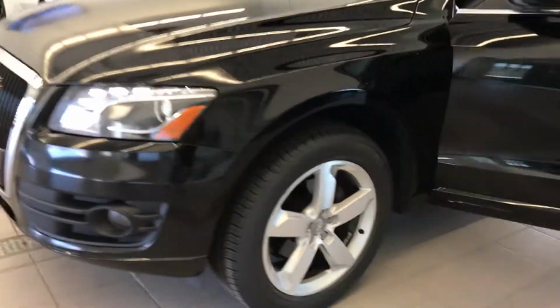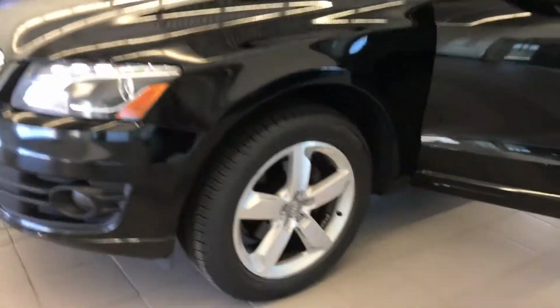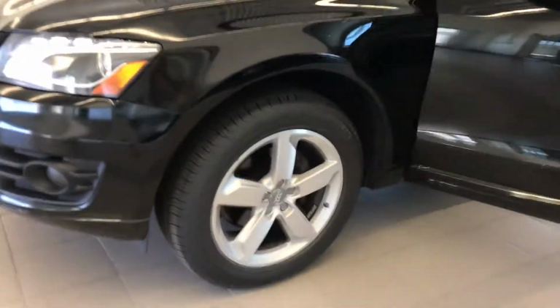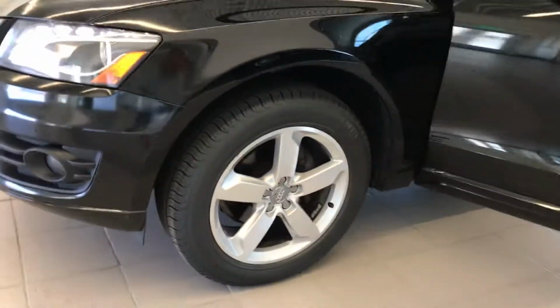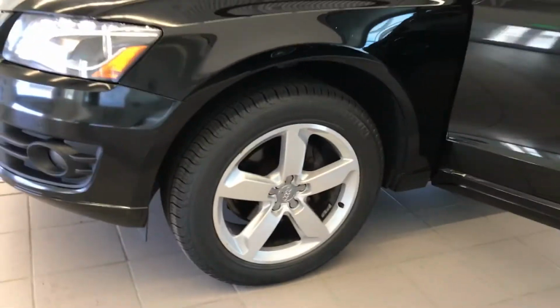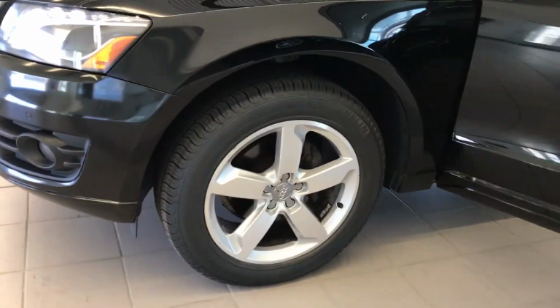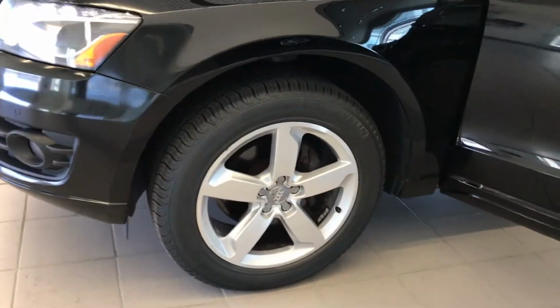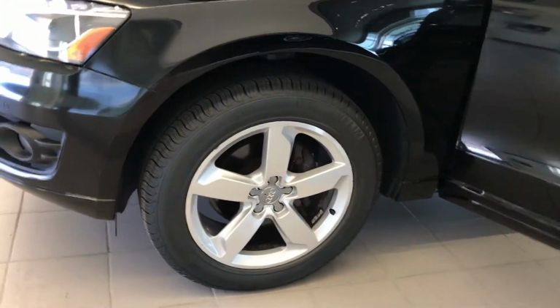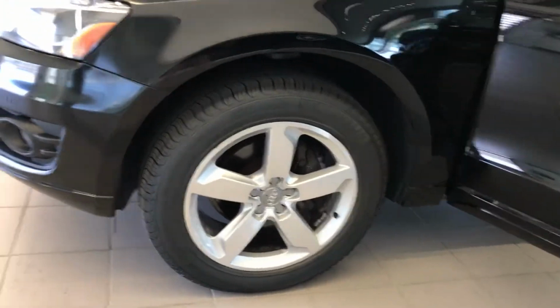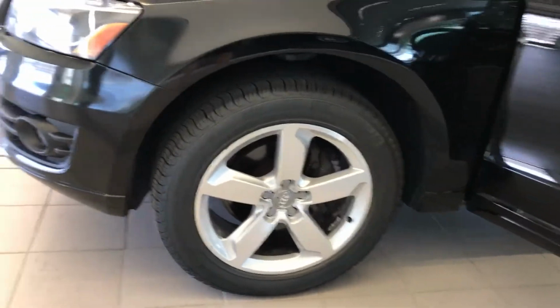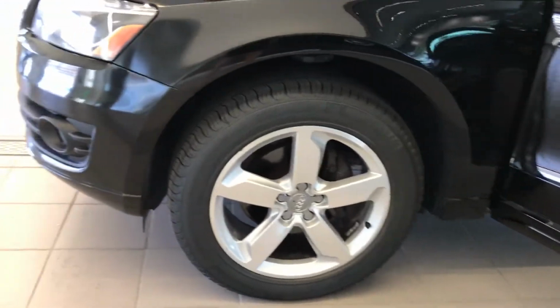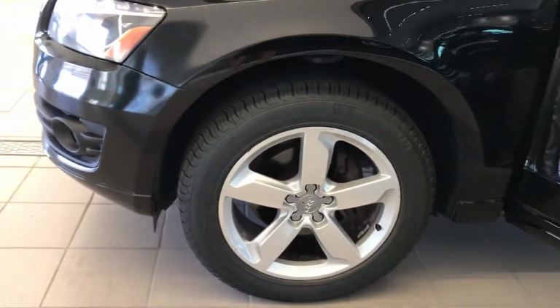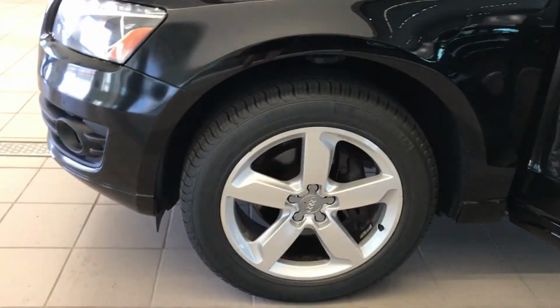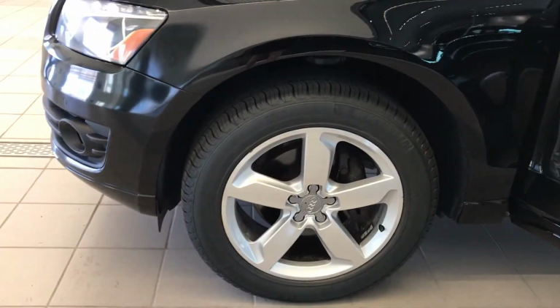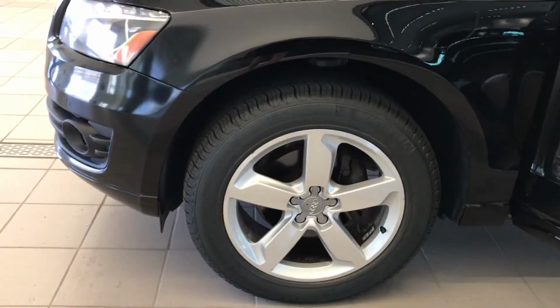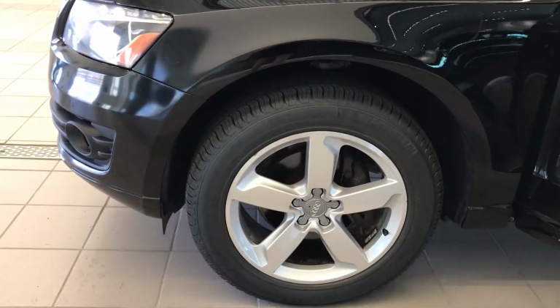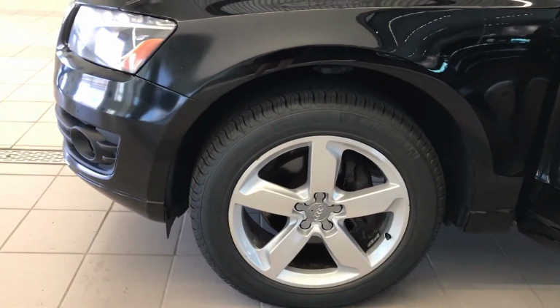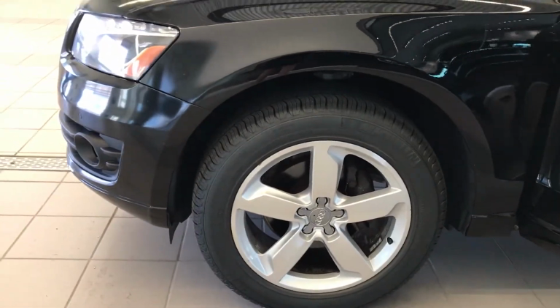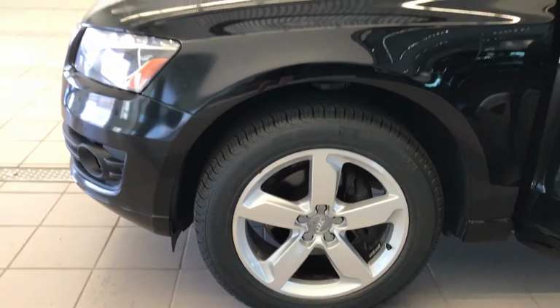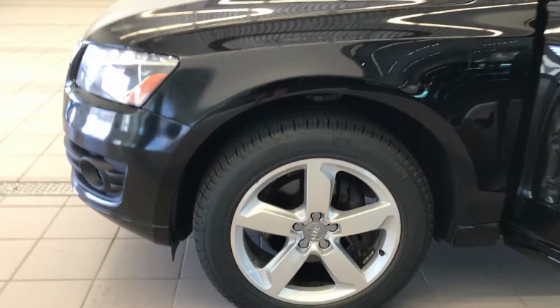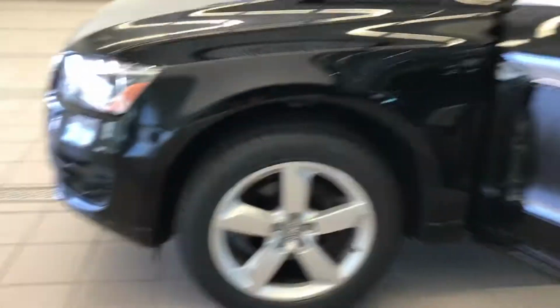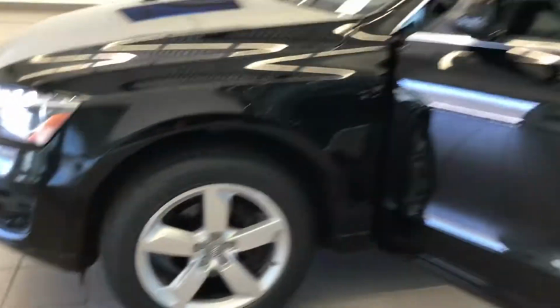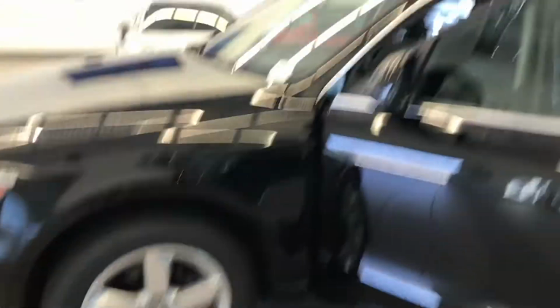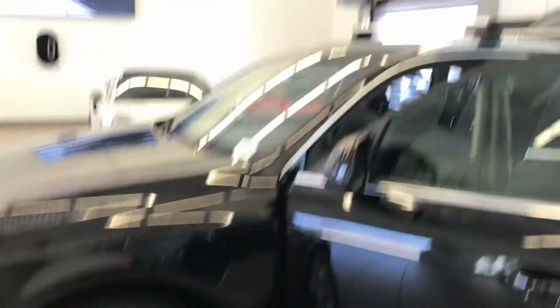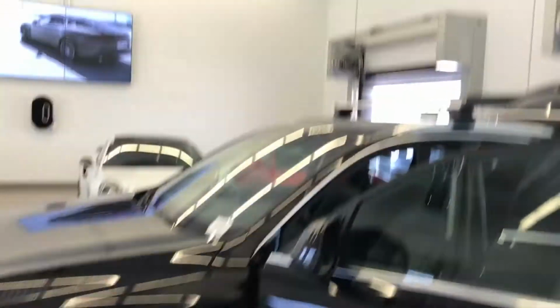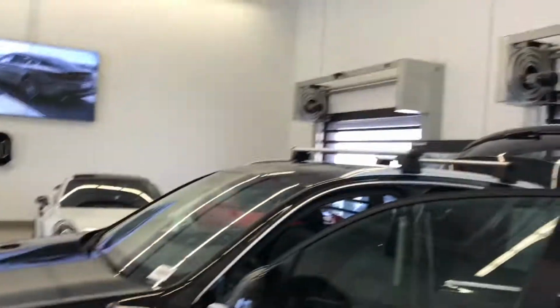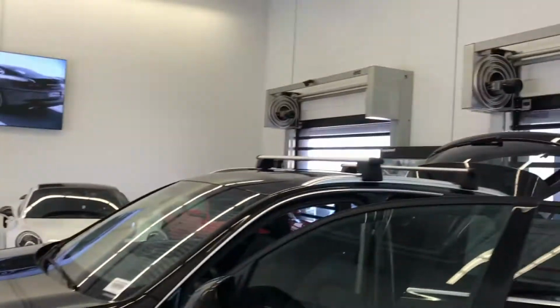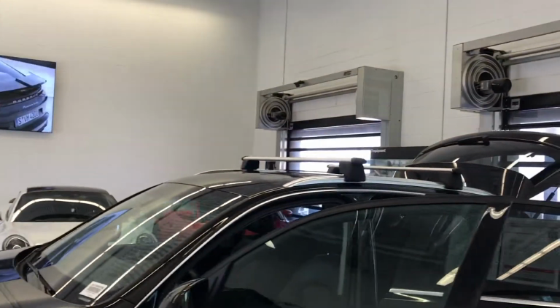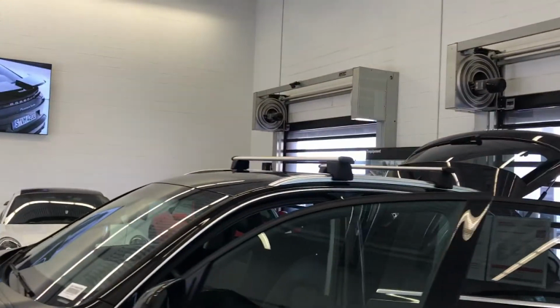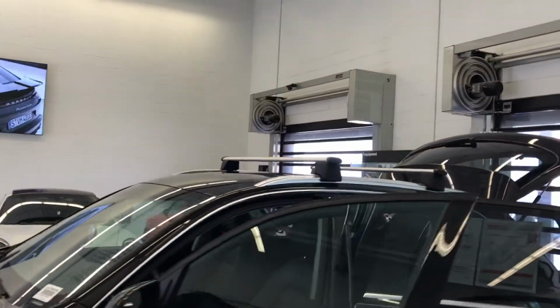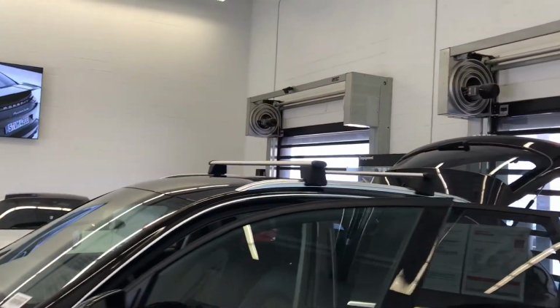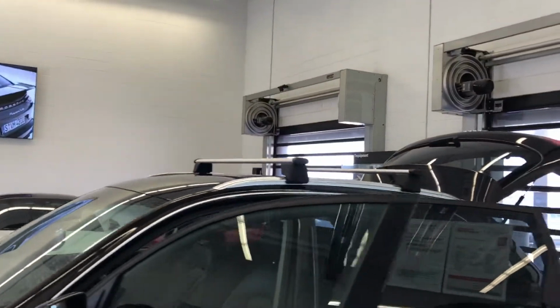18-inch wheels that have some excellent tread remaining. Roof rack installed.